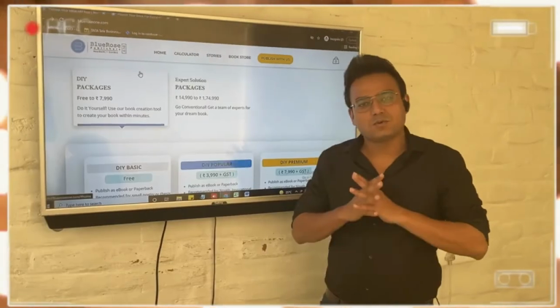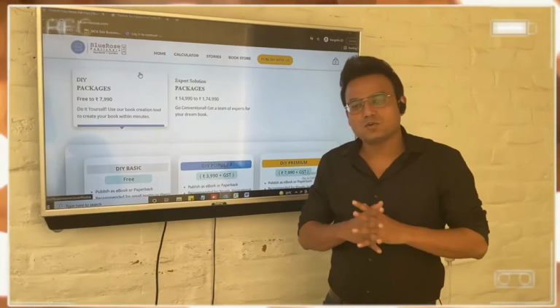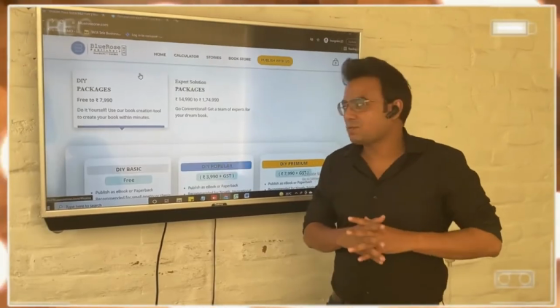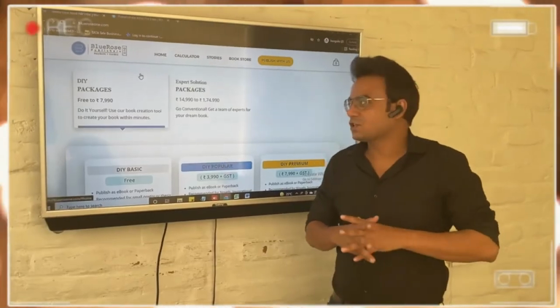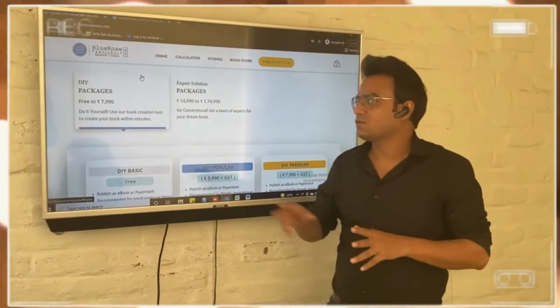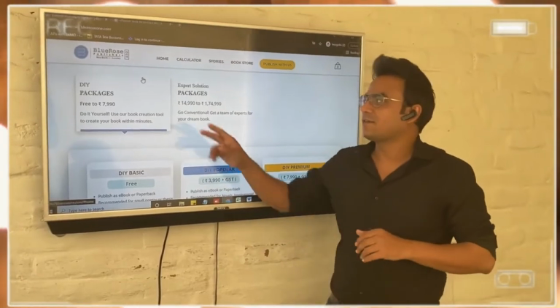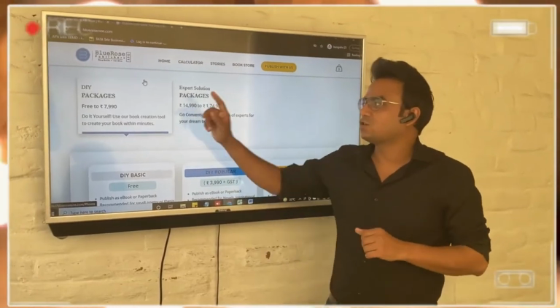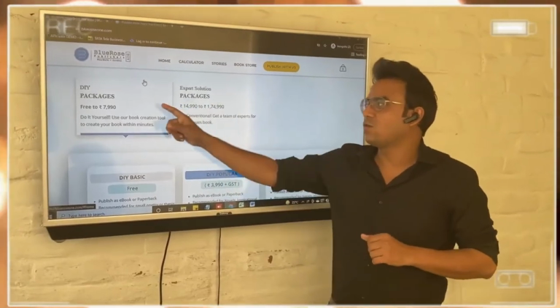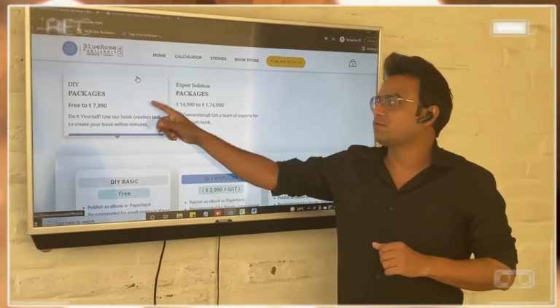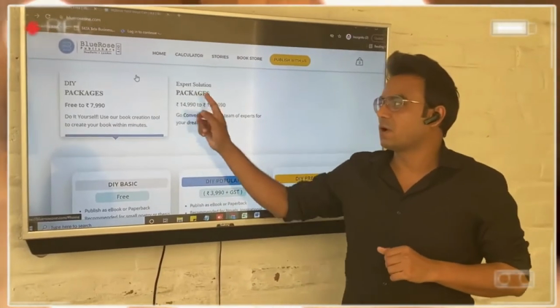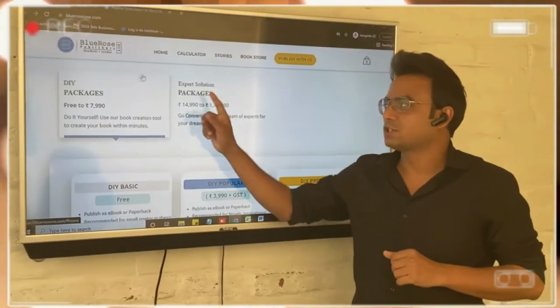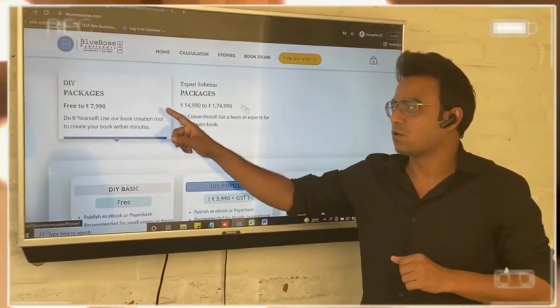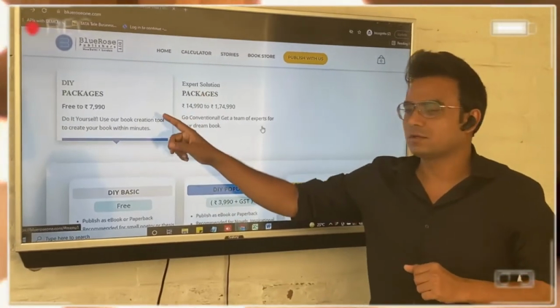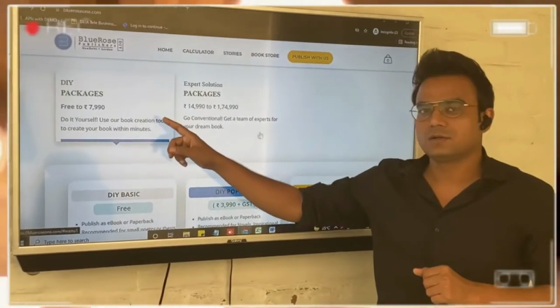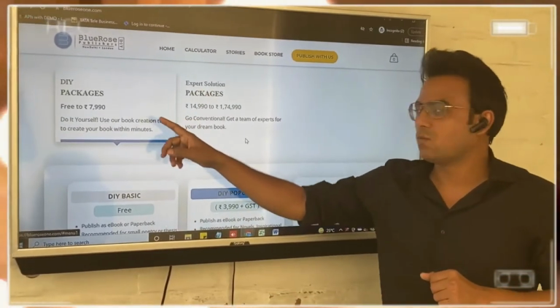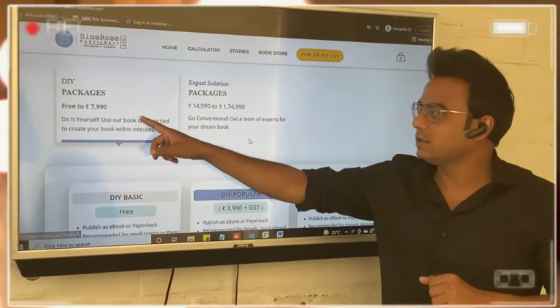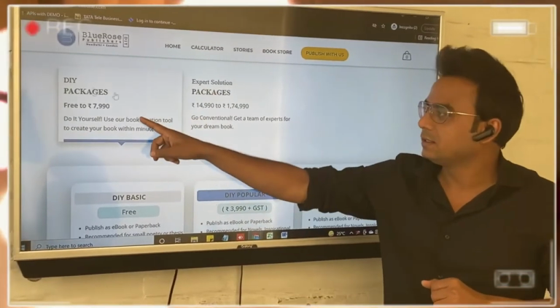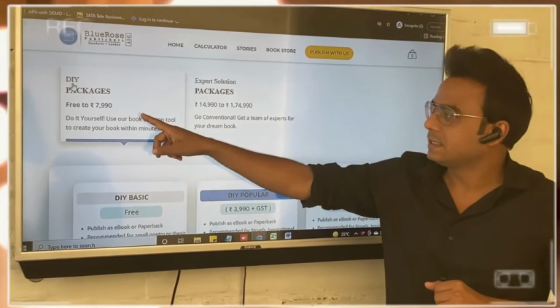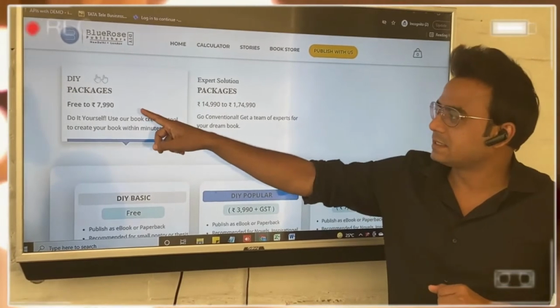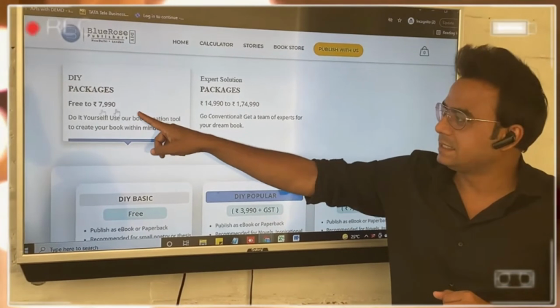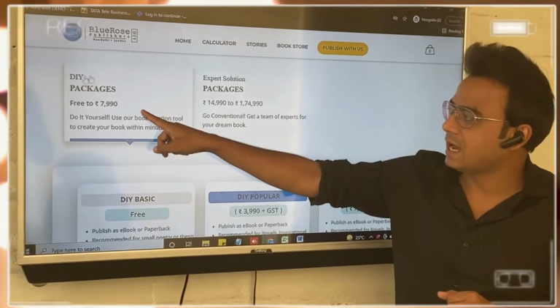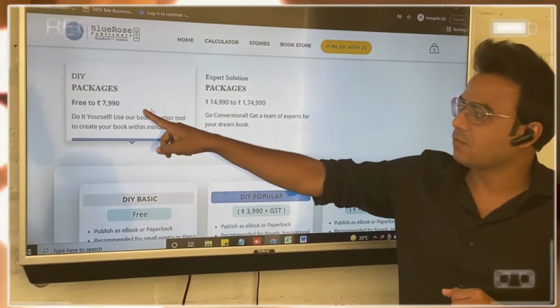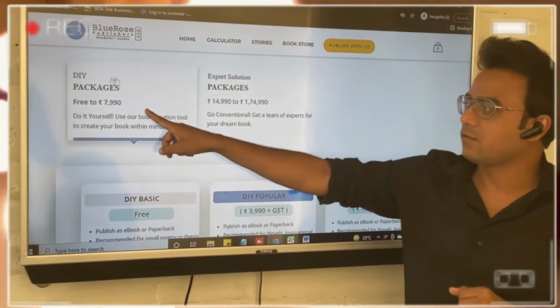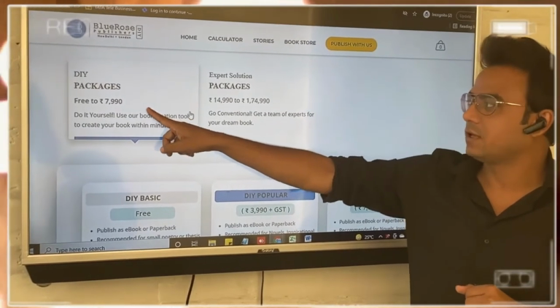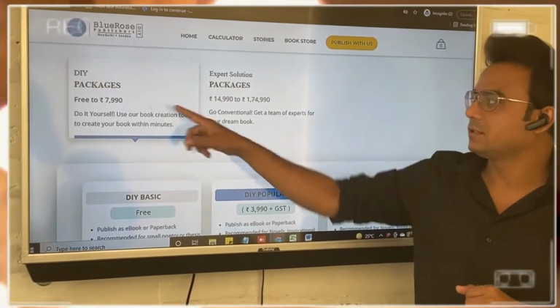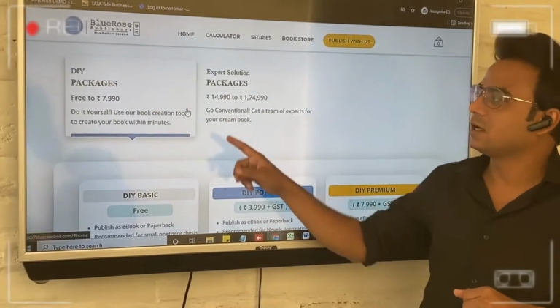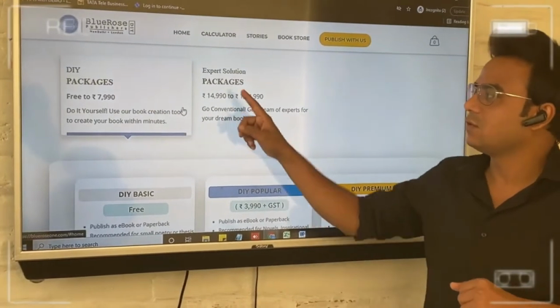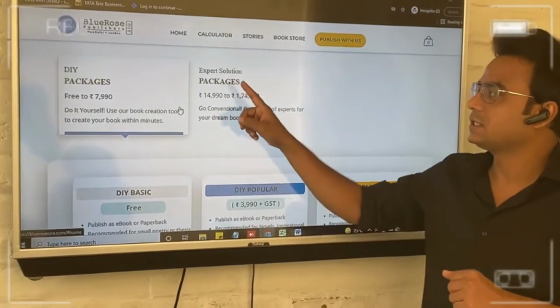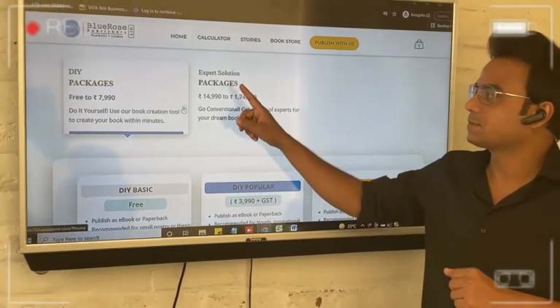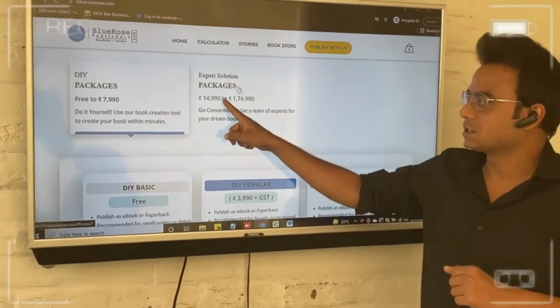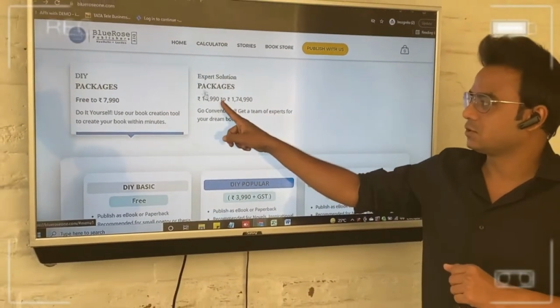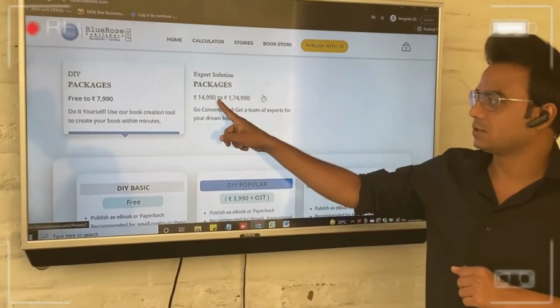At Blue Rose Publishers, we have two ways we publish a book. One is a DIY way, the other one is the expert solution.